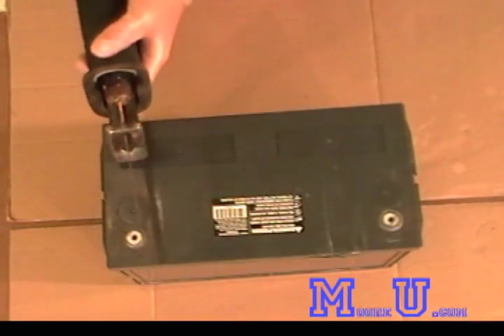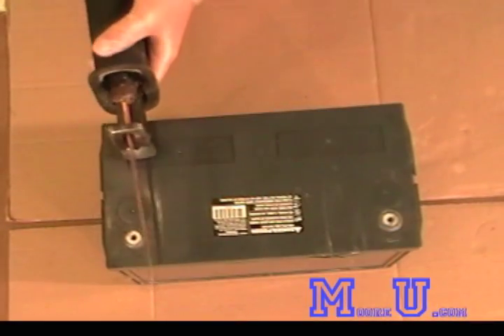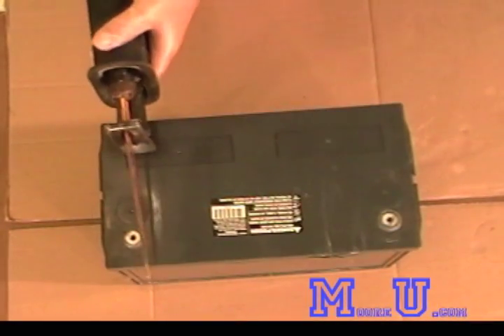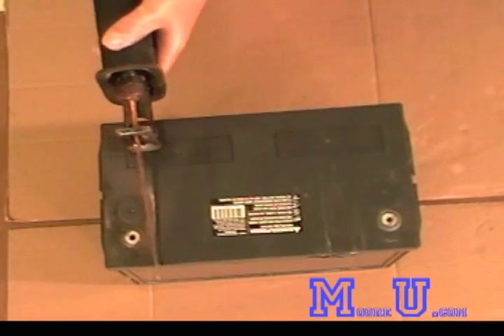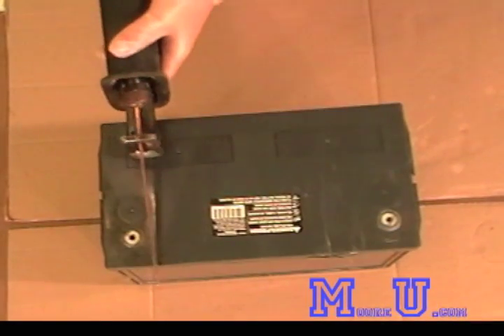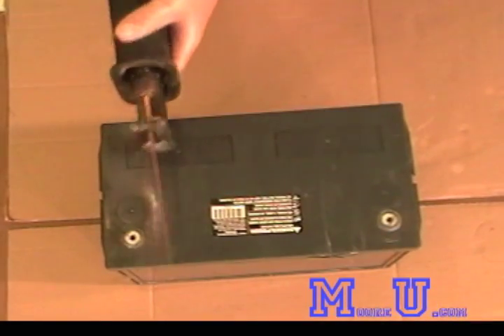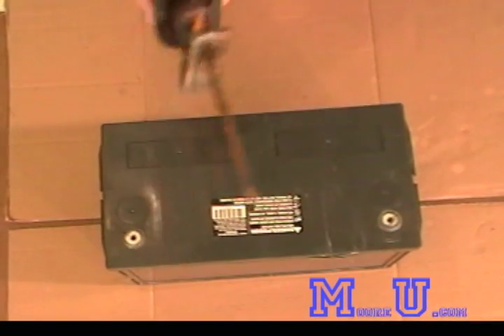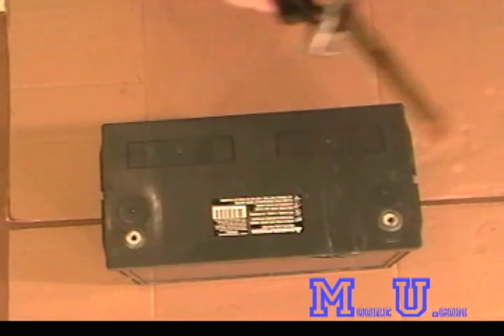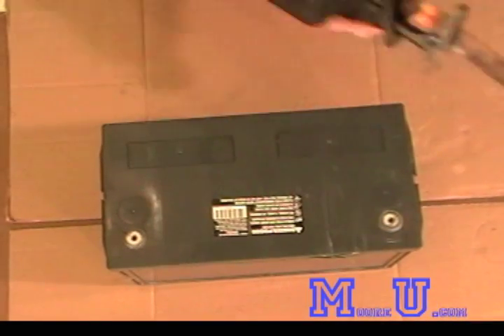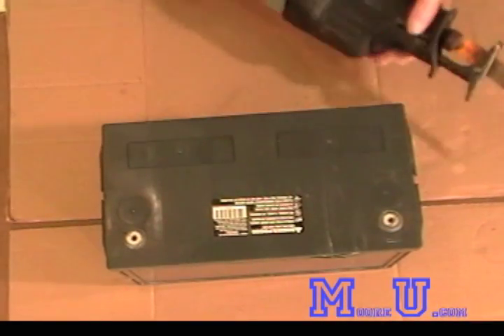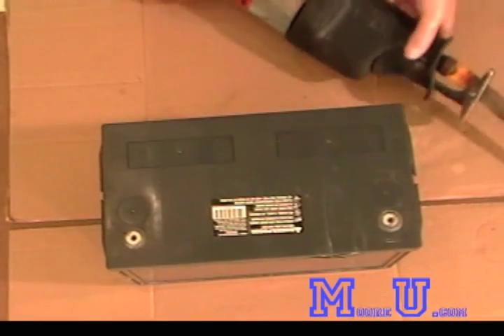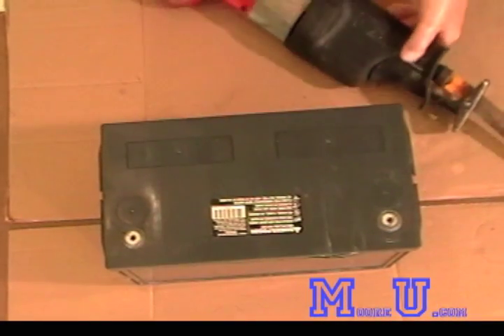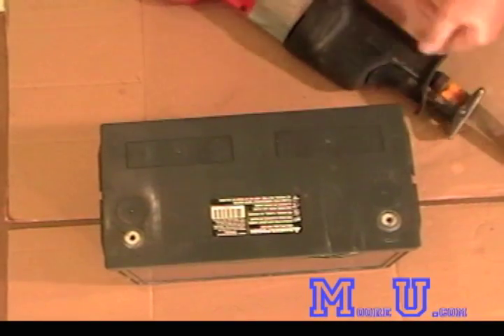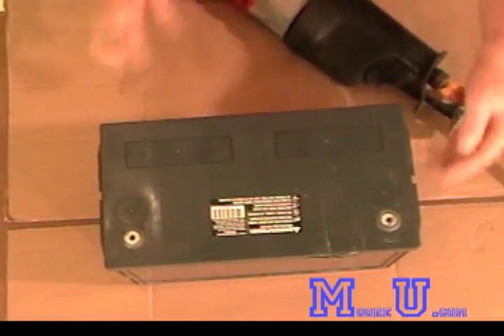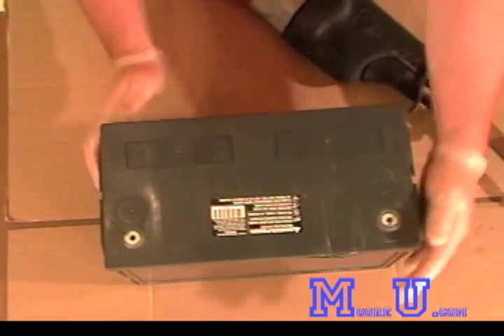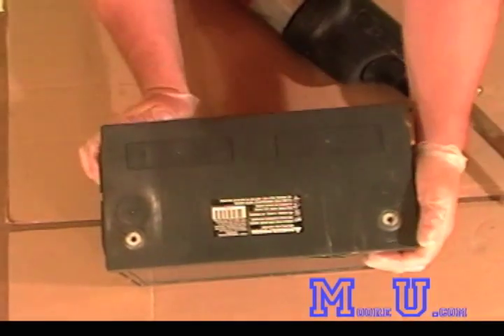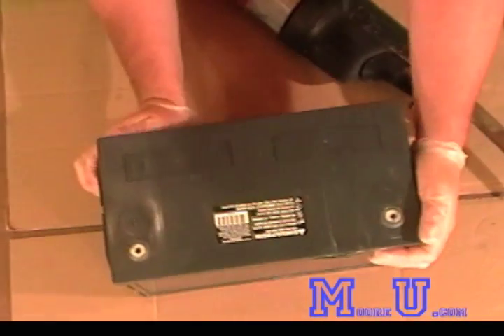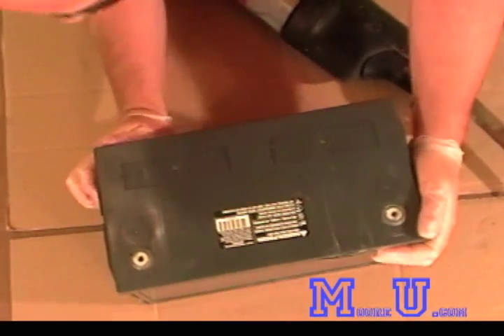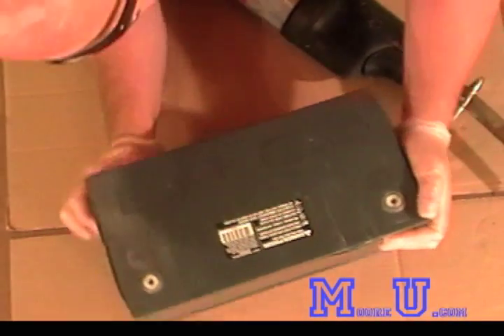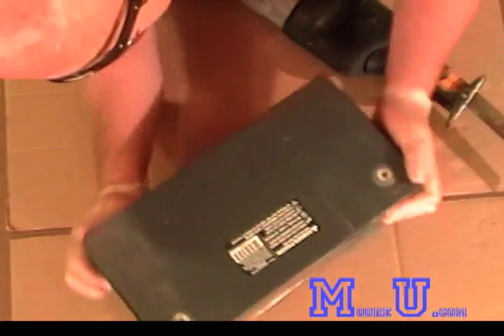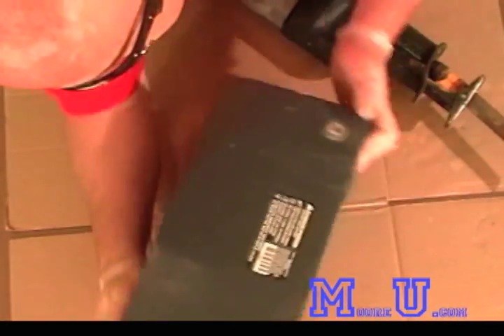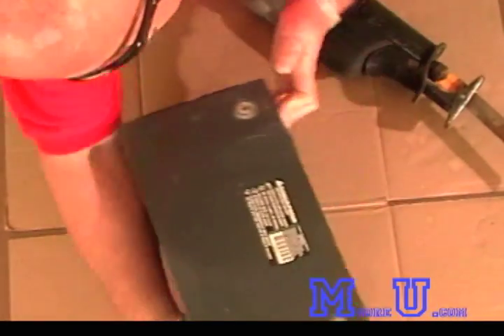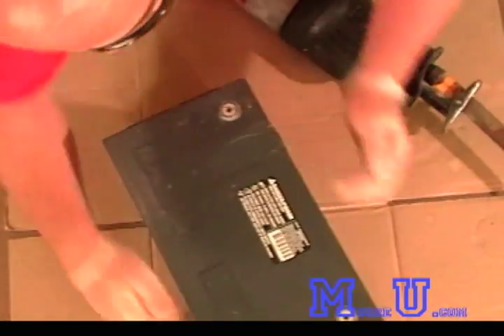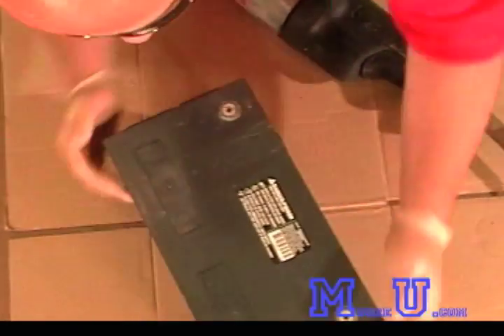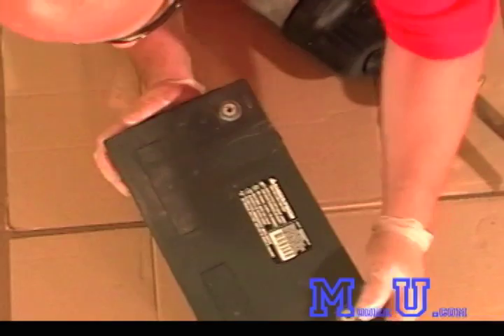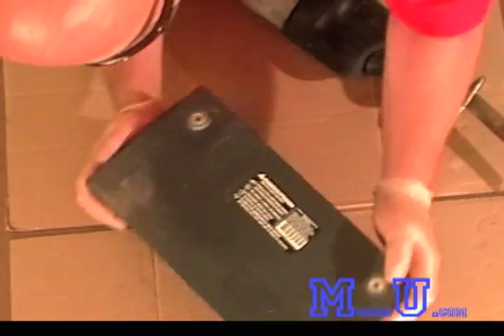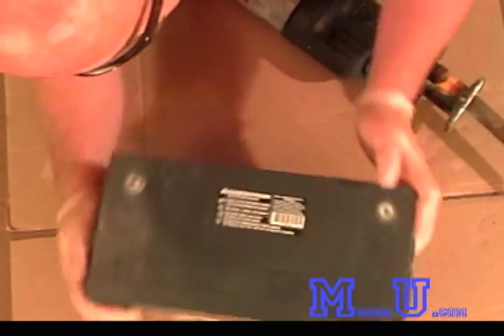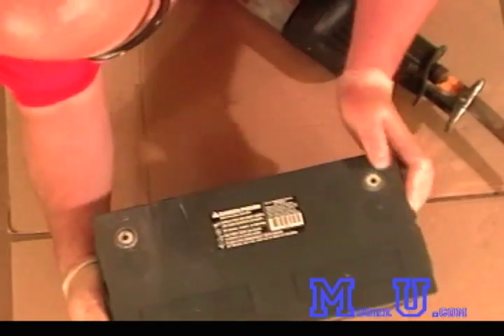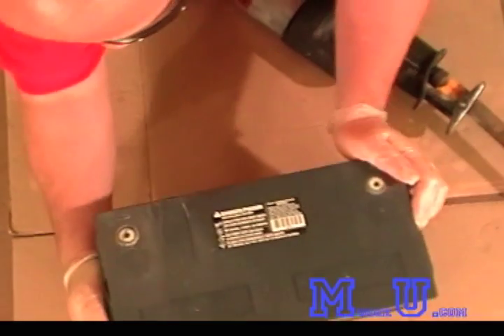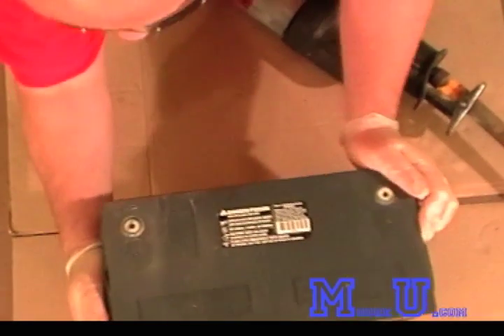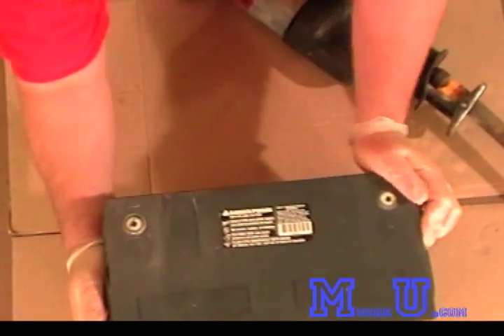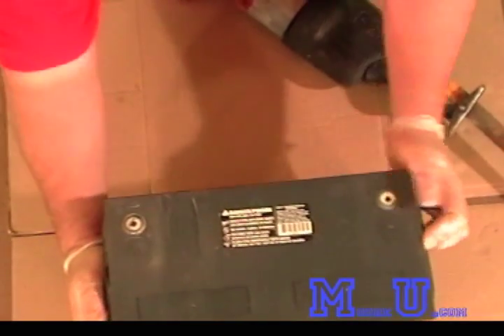First, what we're going to do is put a slice in so we can keep the negative and positive terminals intact.